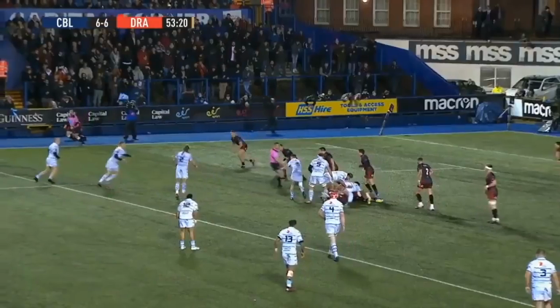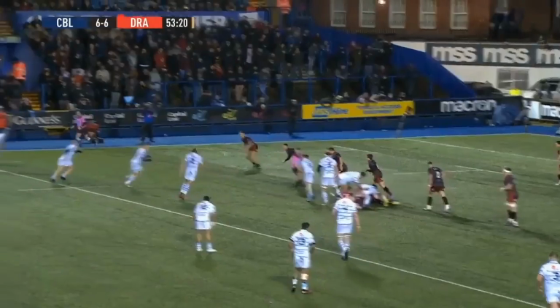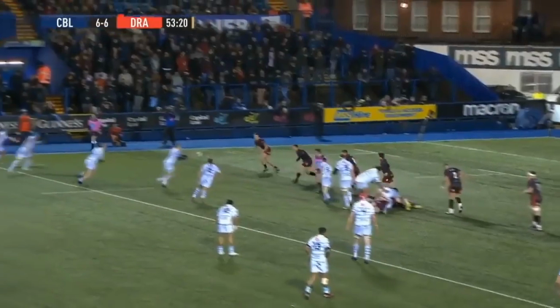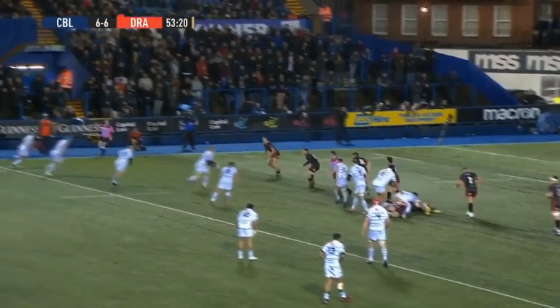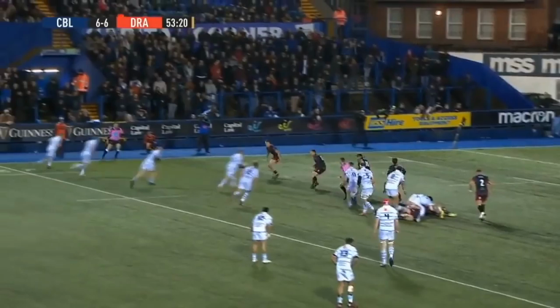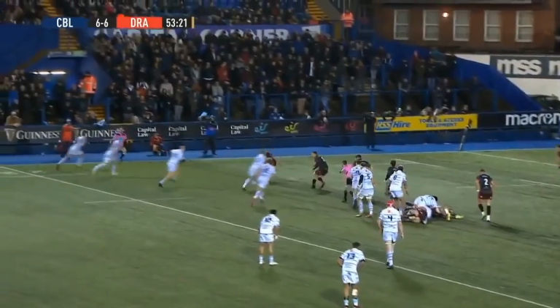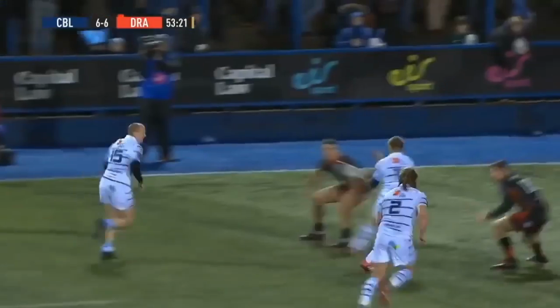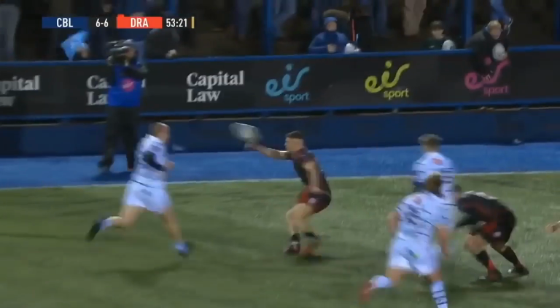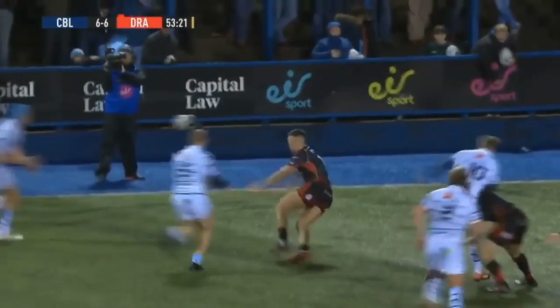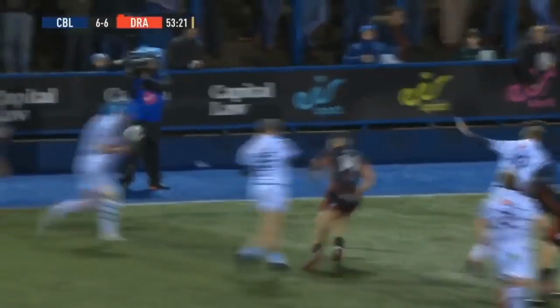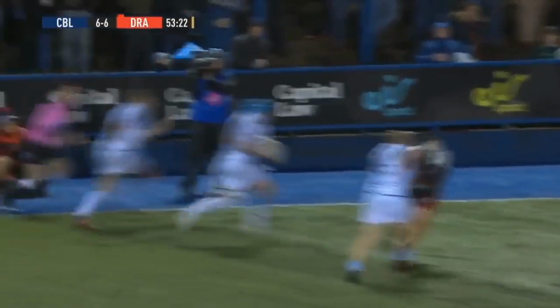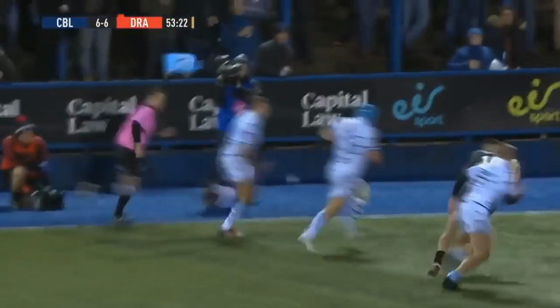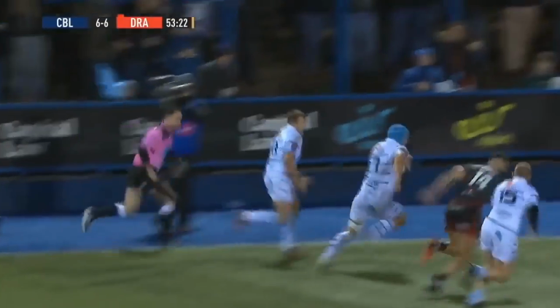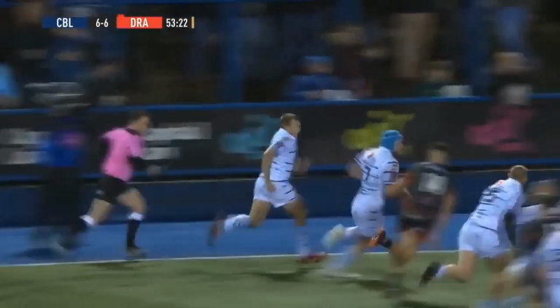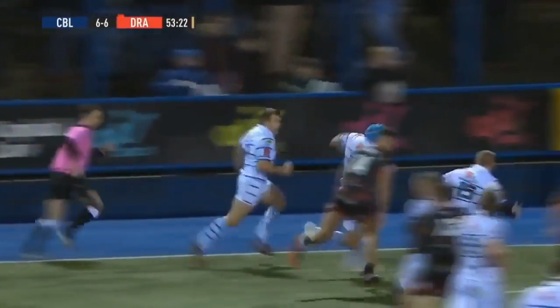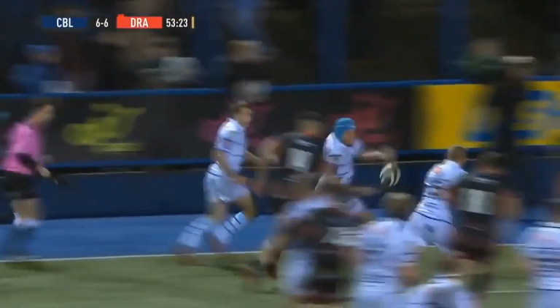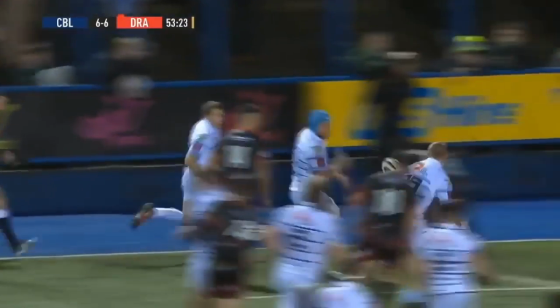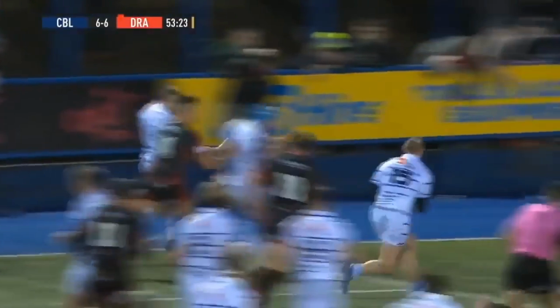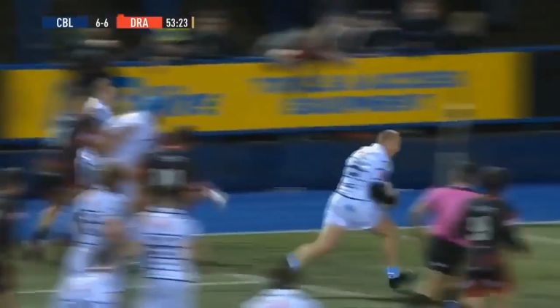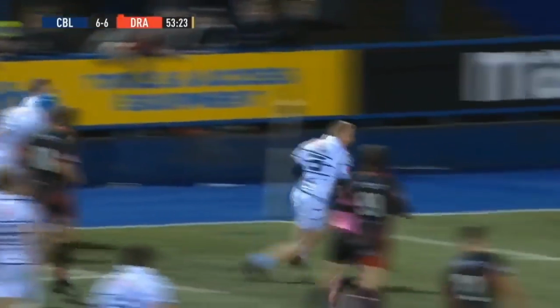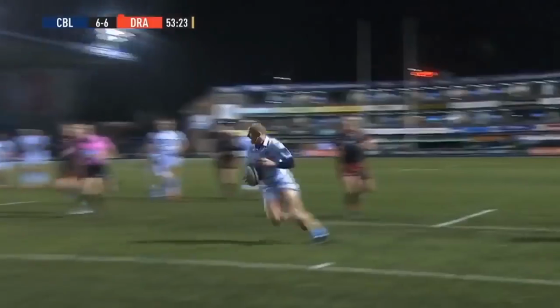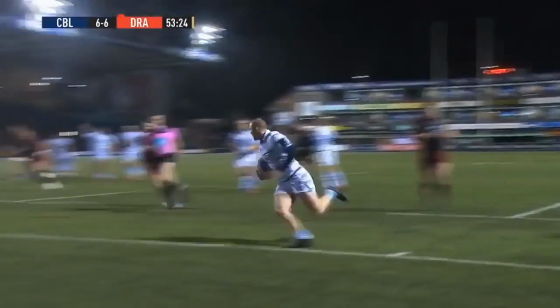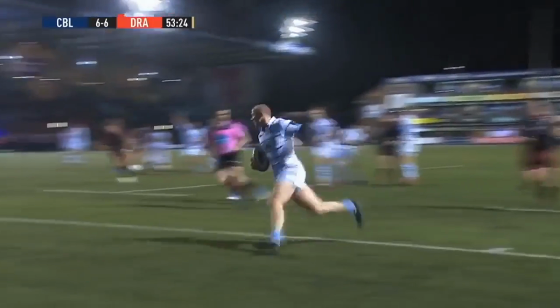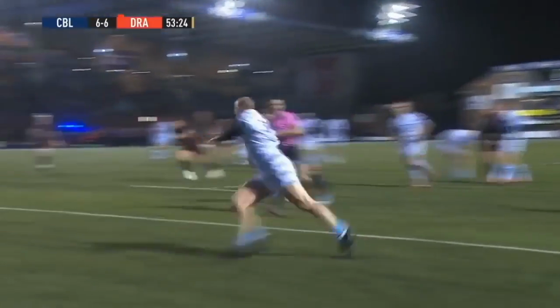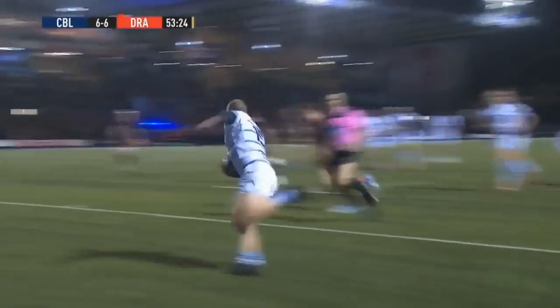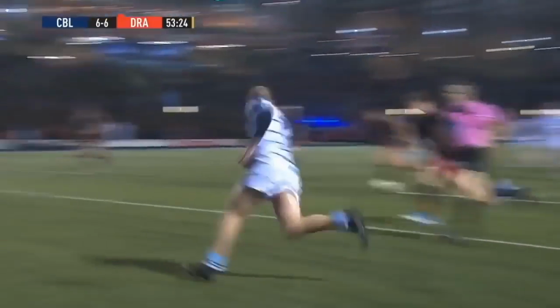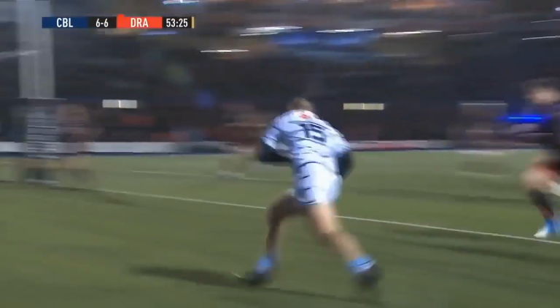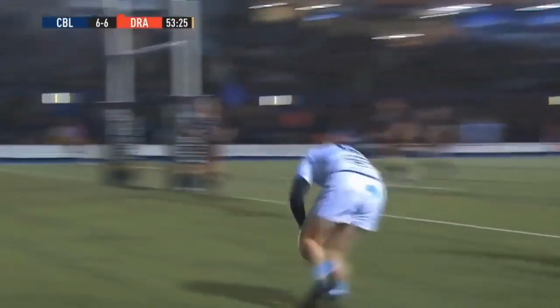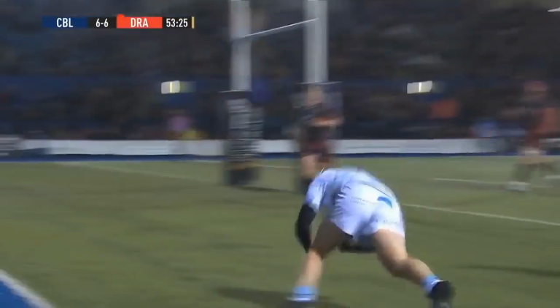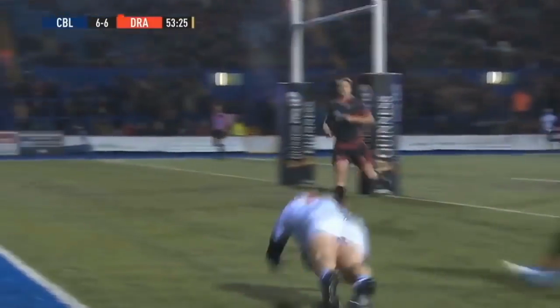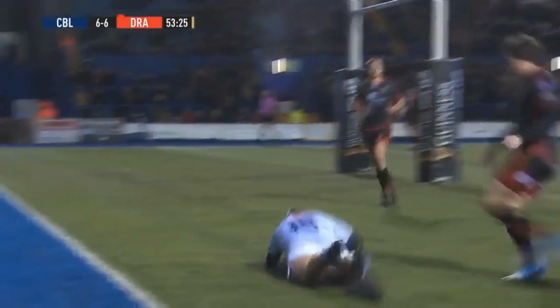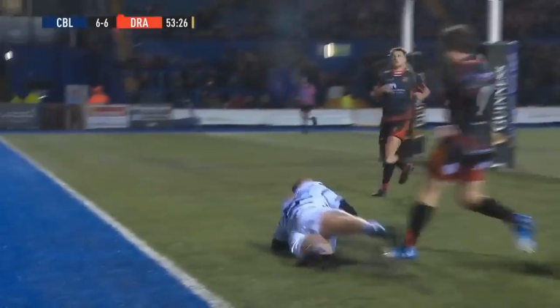And again, the numbers look good — Ollie Robinson inside — Dan Fish!